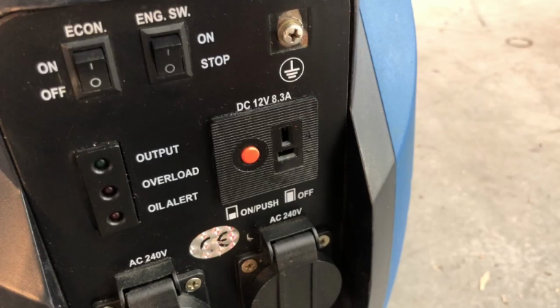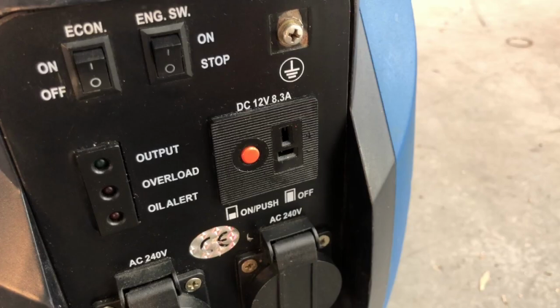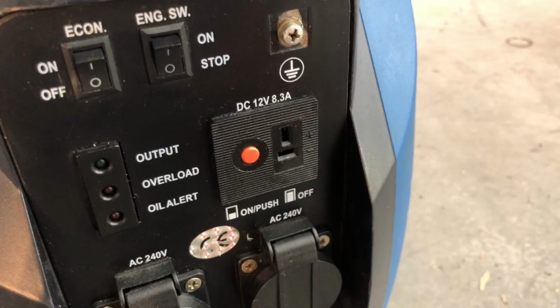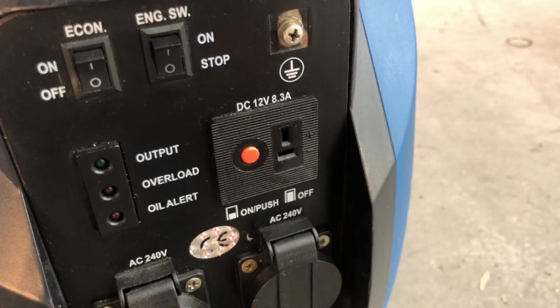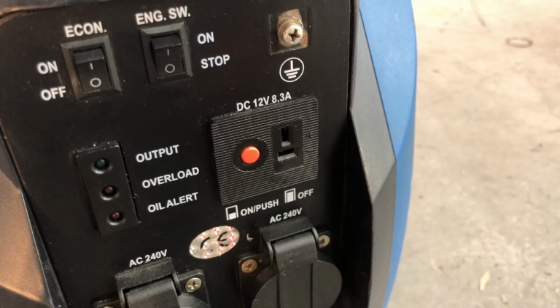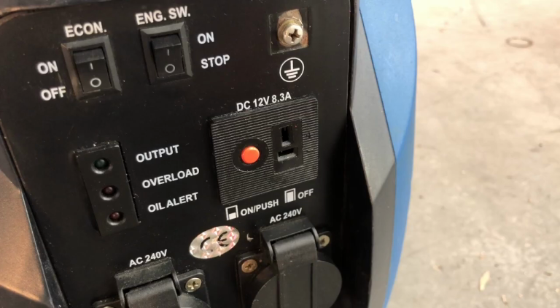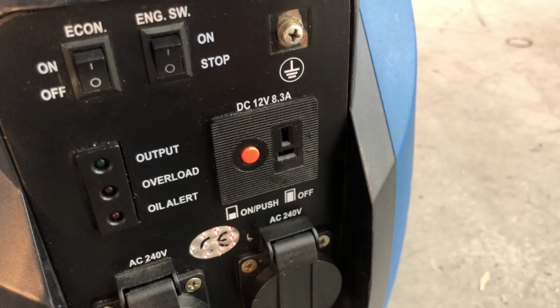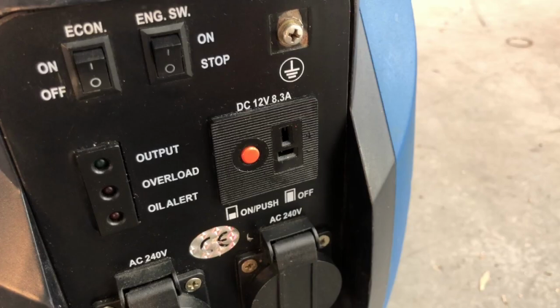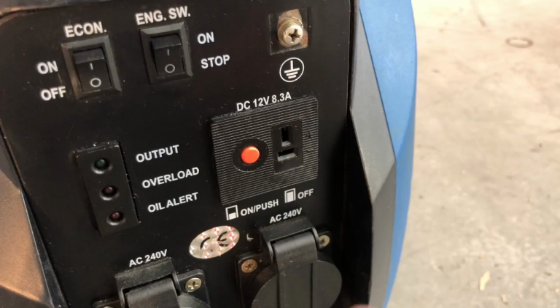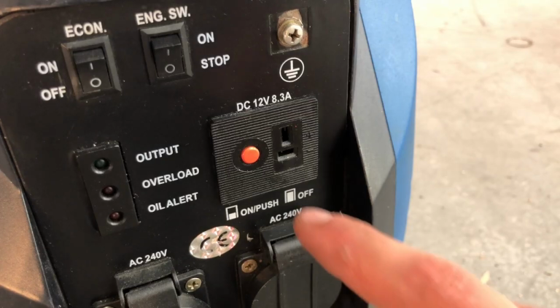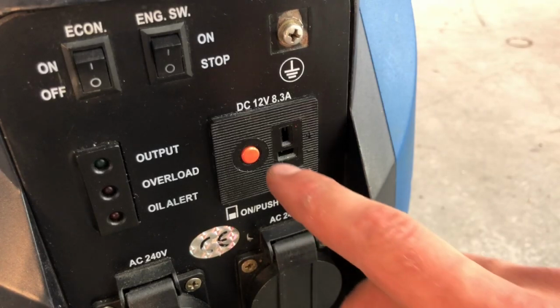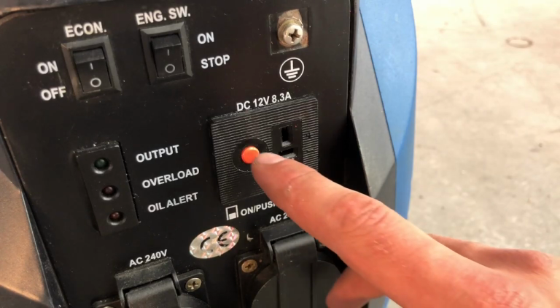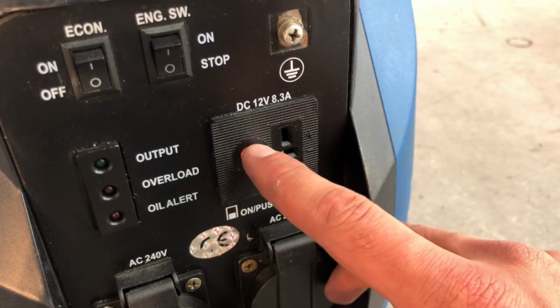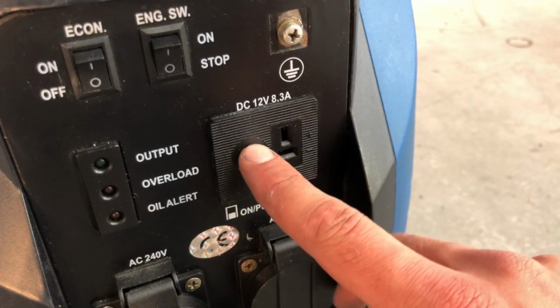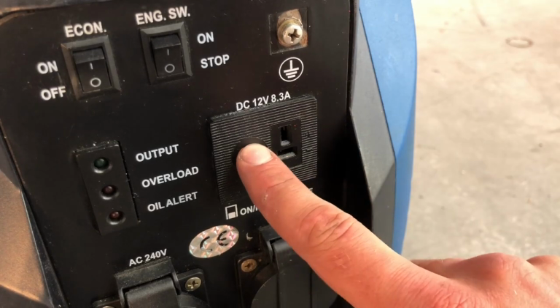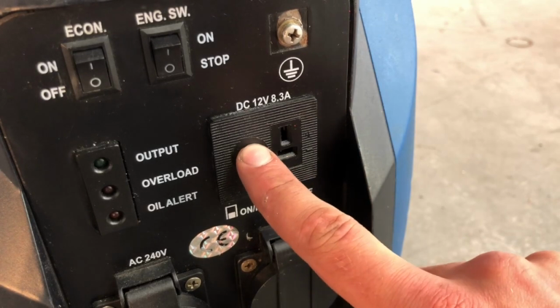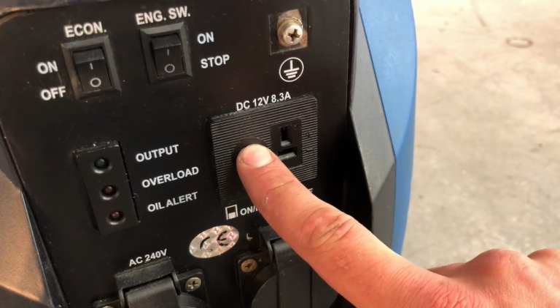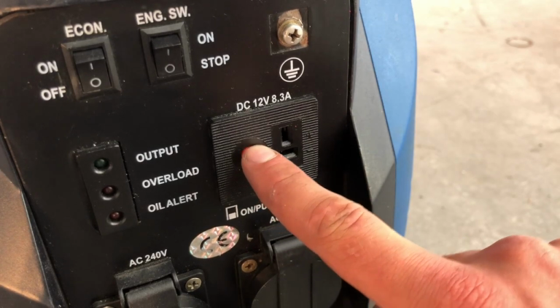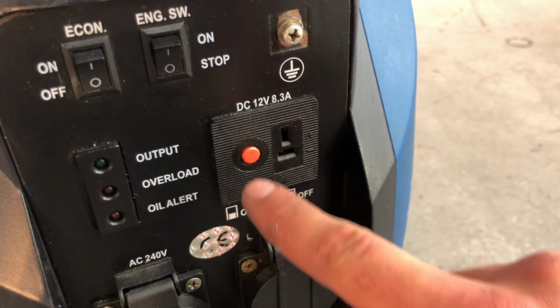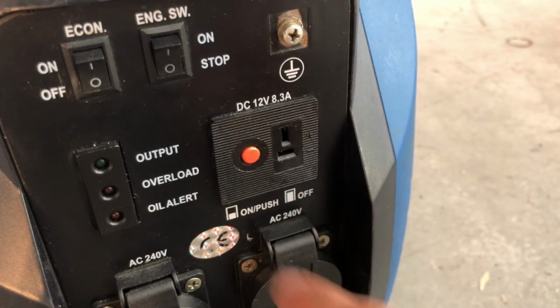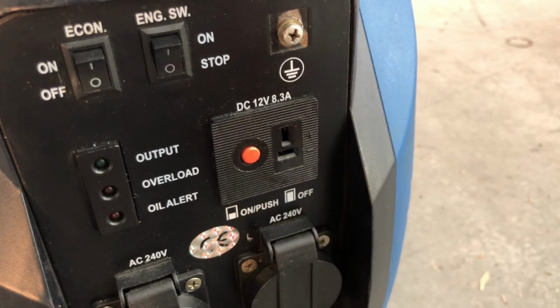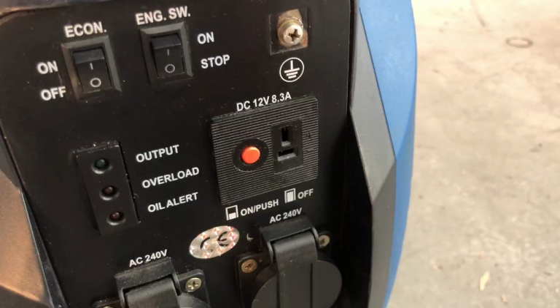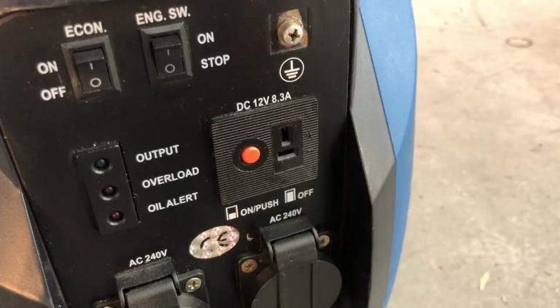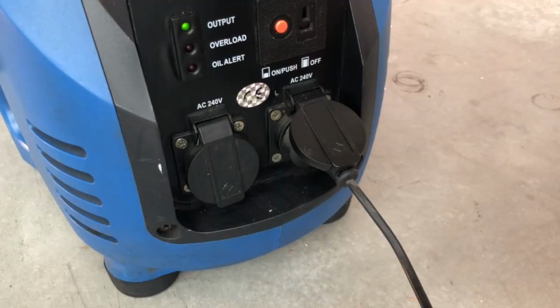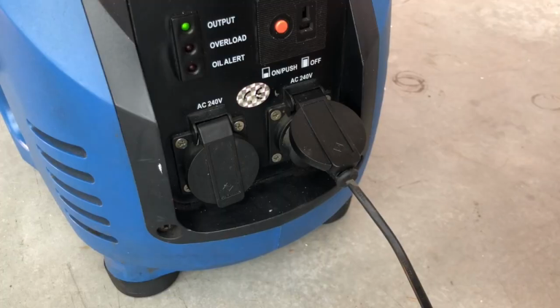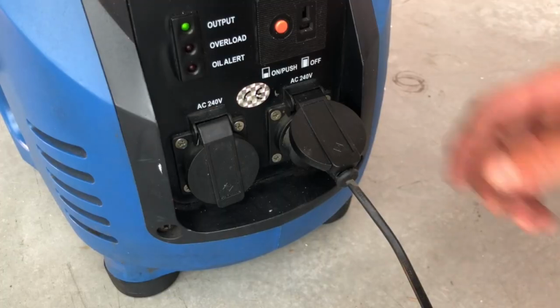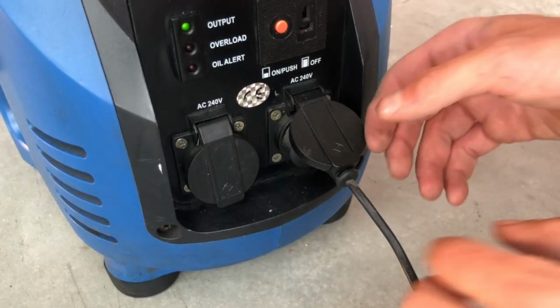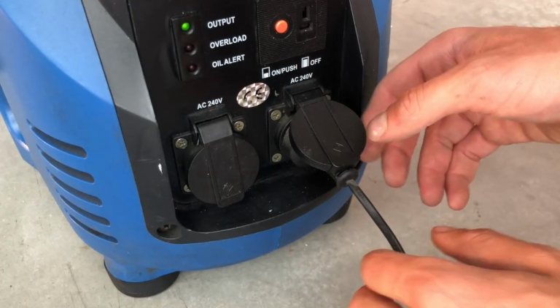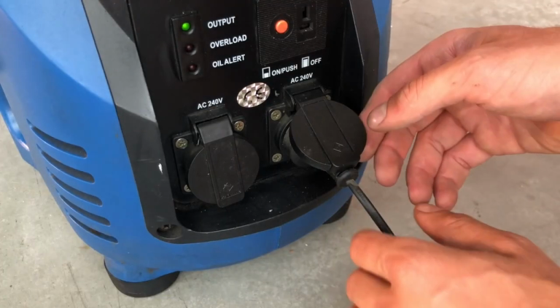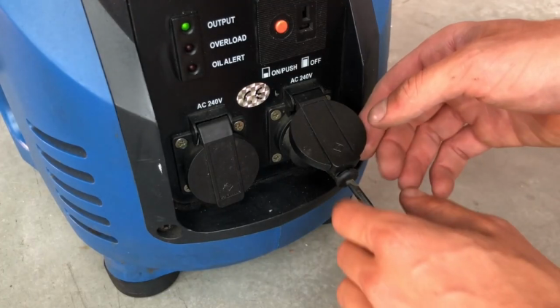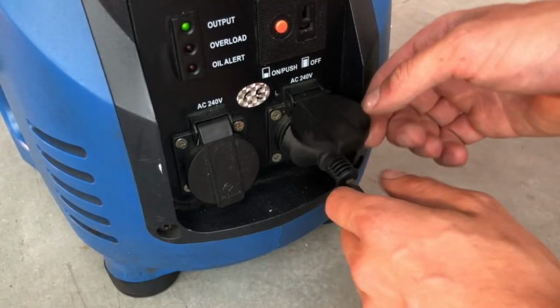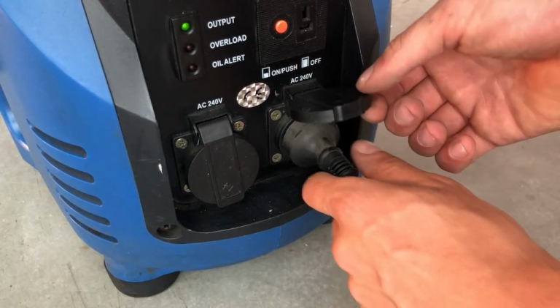Should this happen, just reset the breaker with the red button. Once finished with the generator,